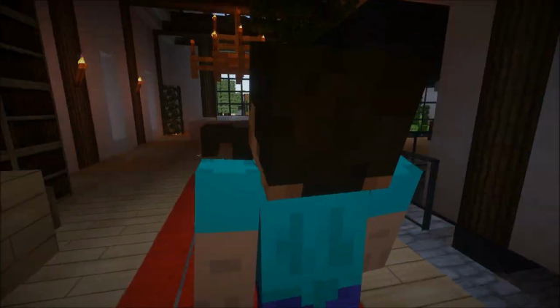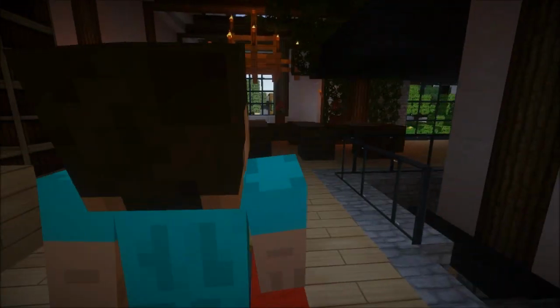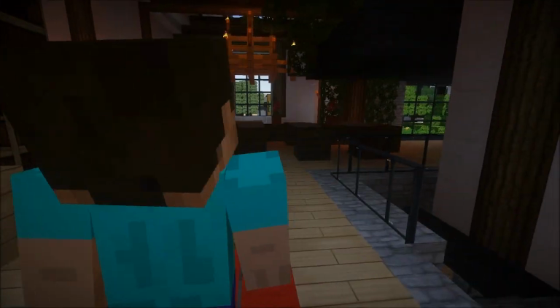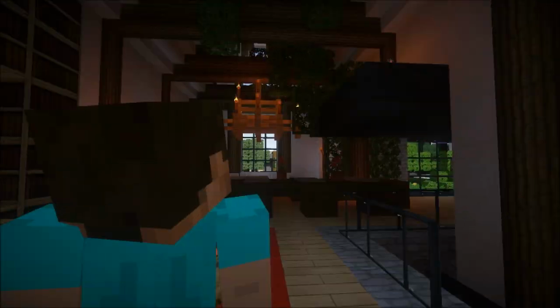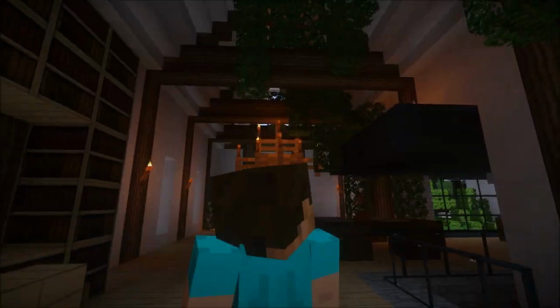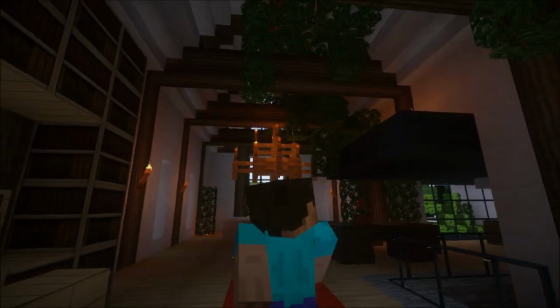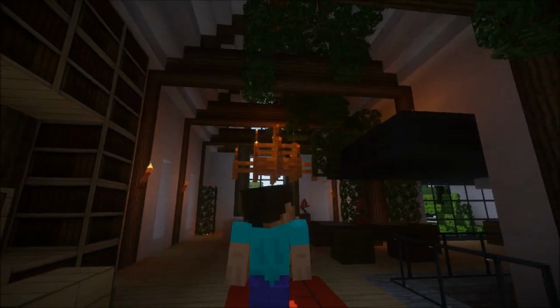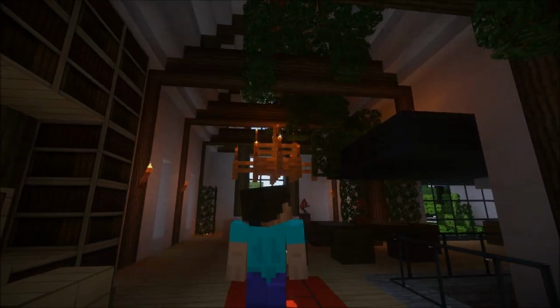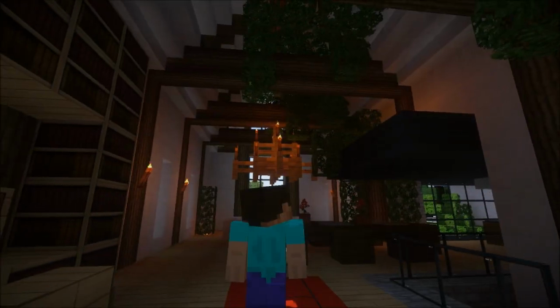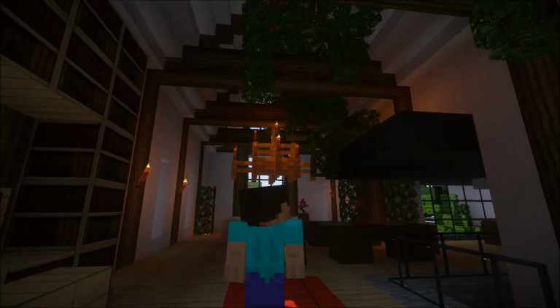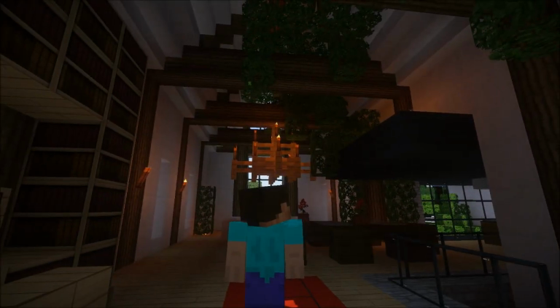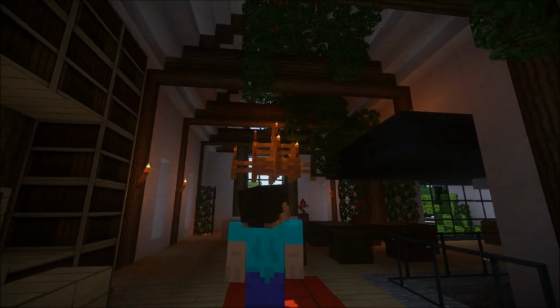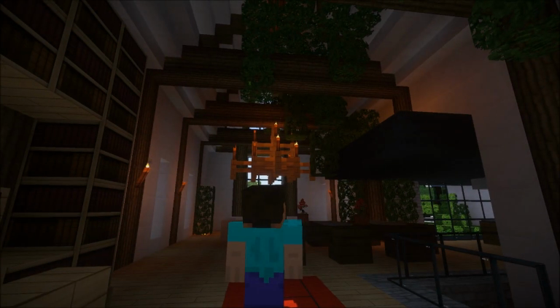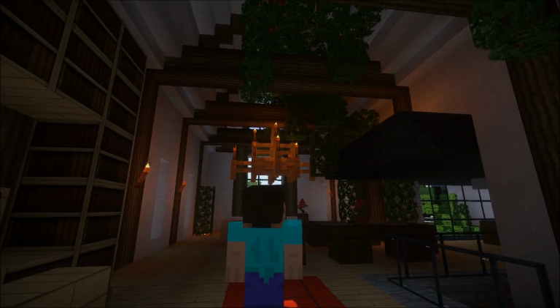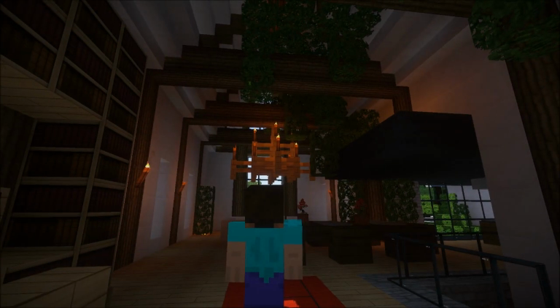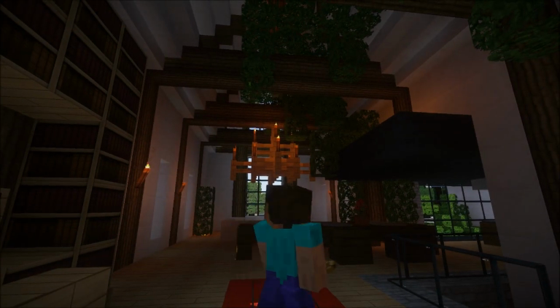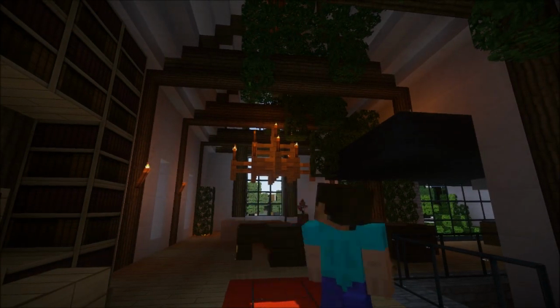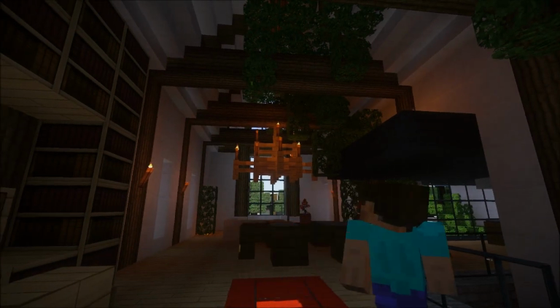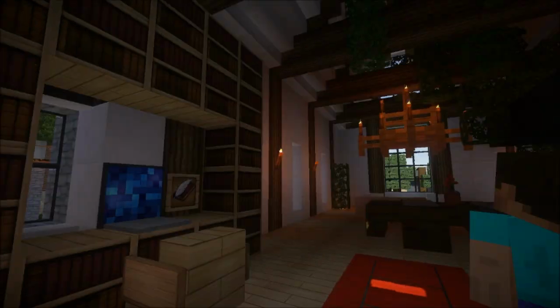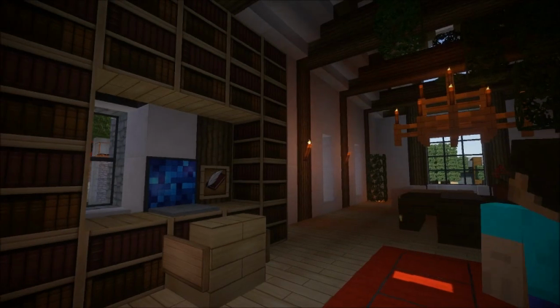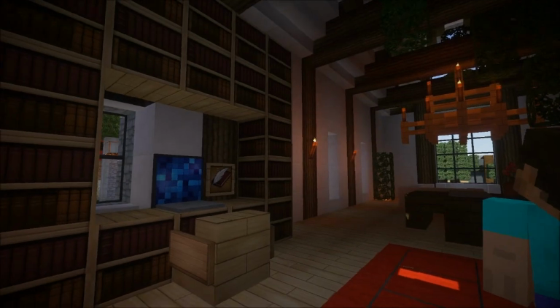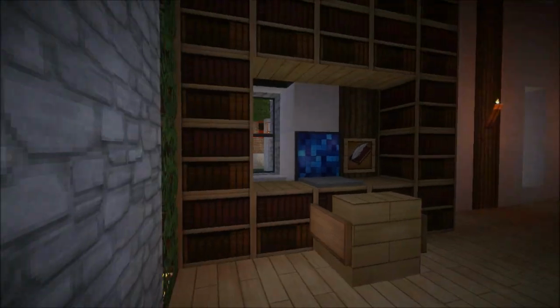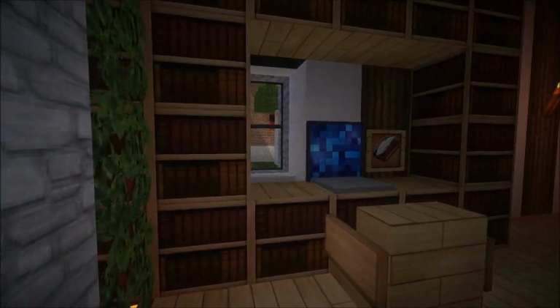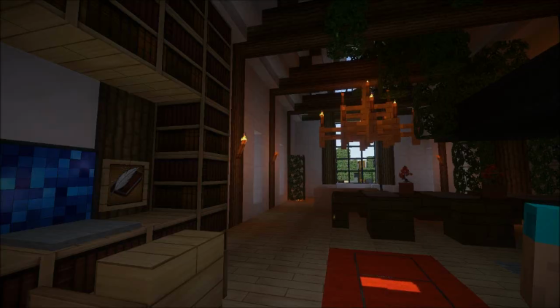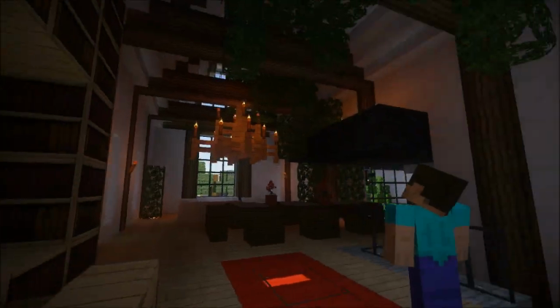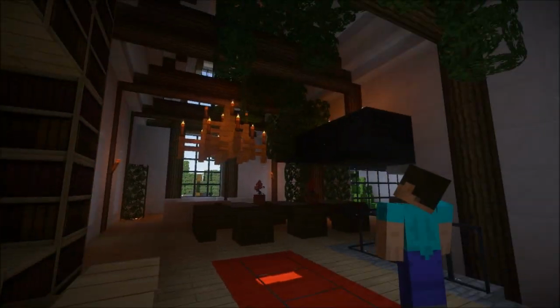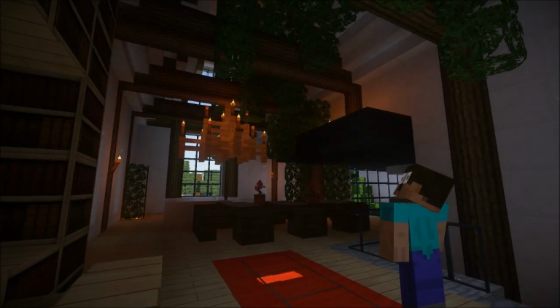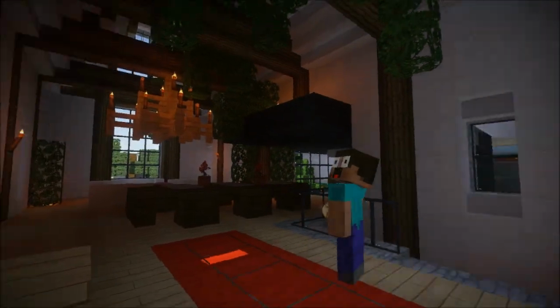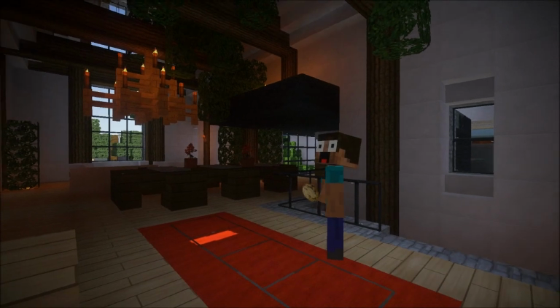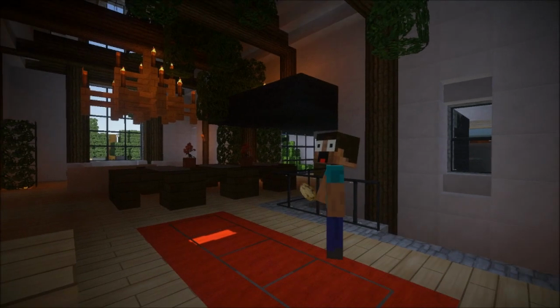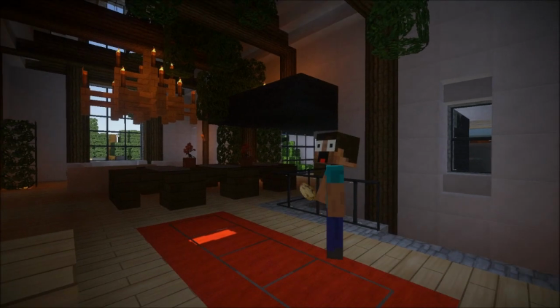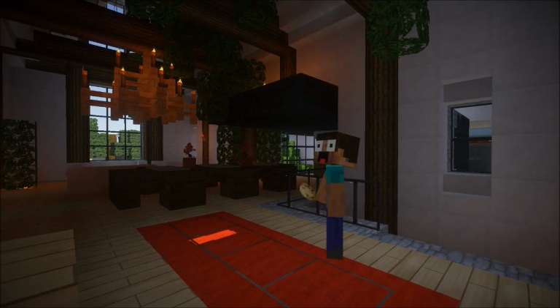We're using the Sonic Eater shaders and it's kind of dark but kind of churchy — I kind of like it. It's moody.